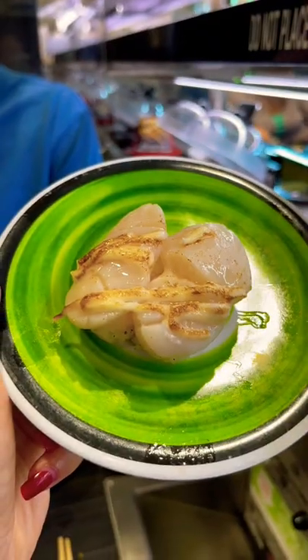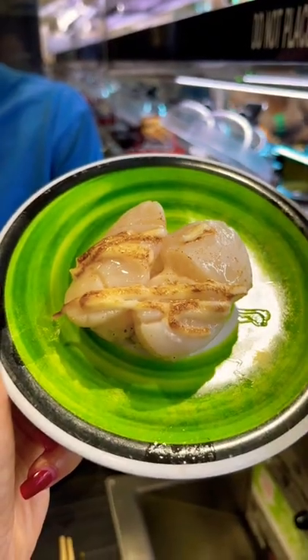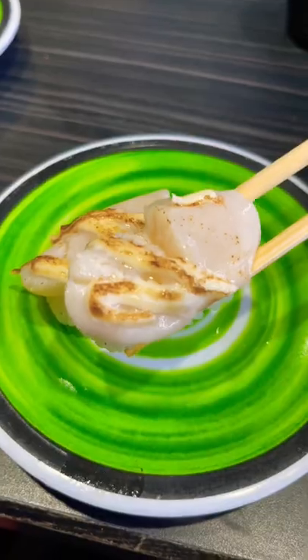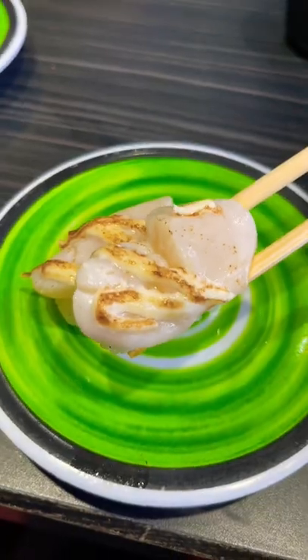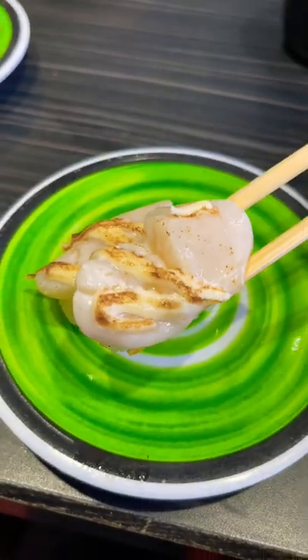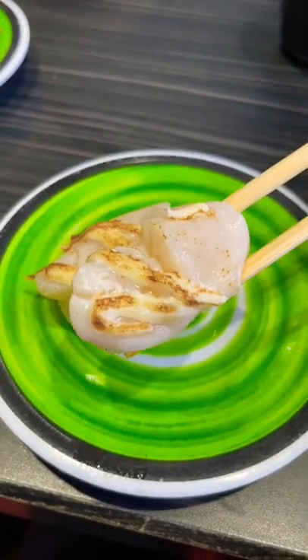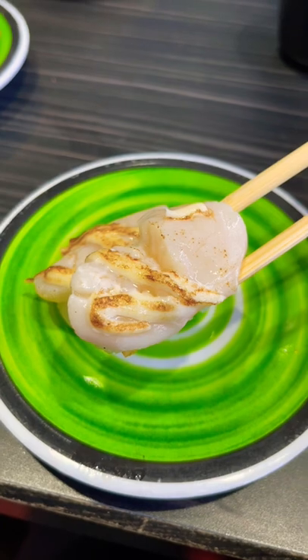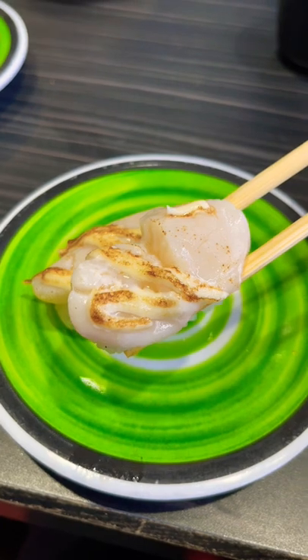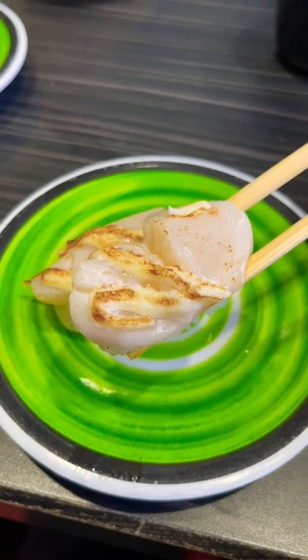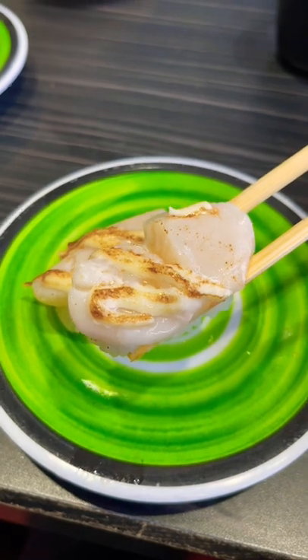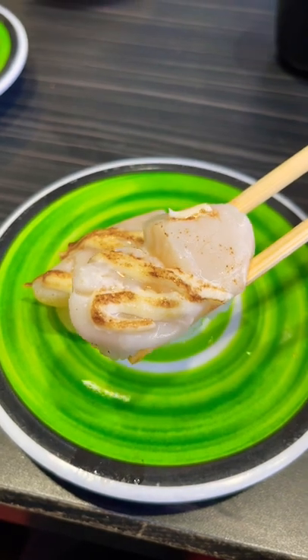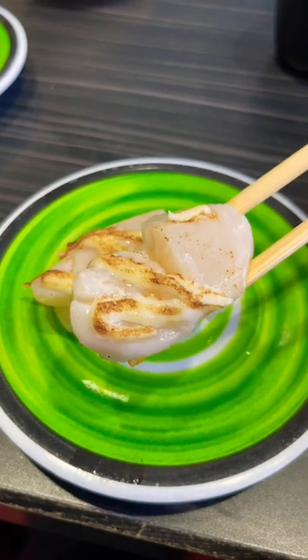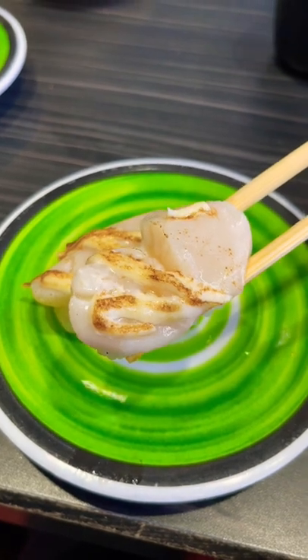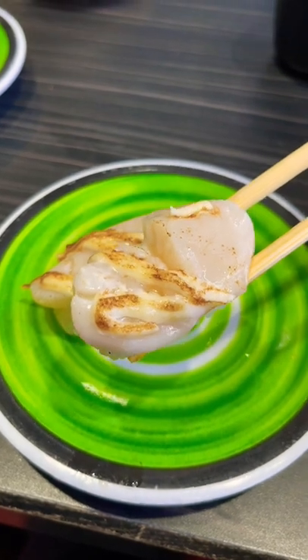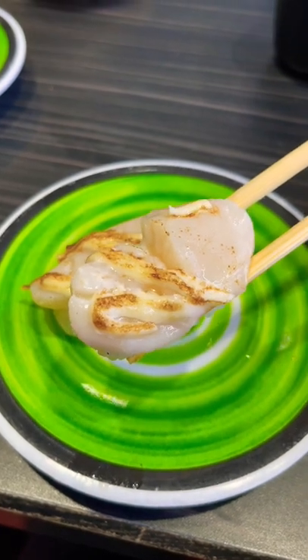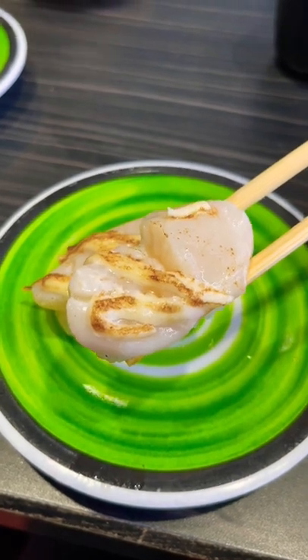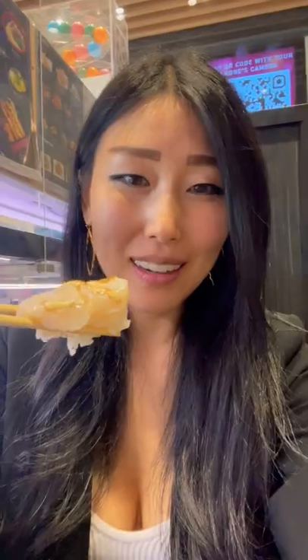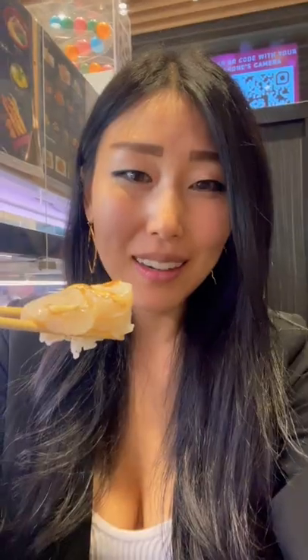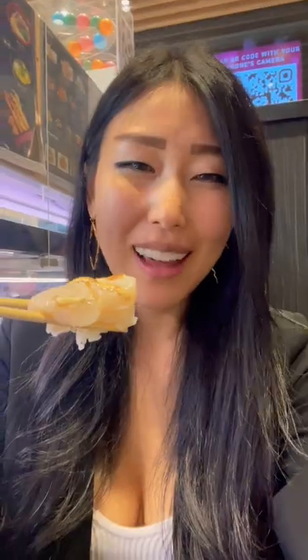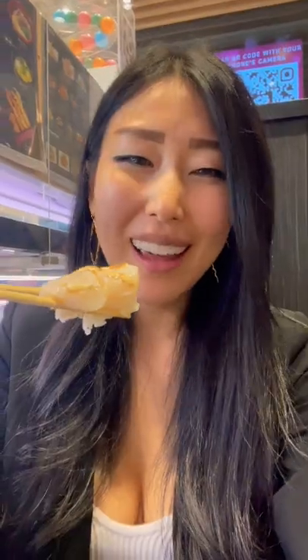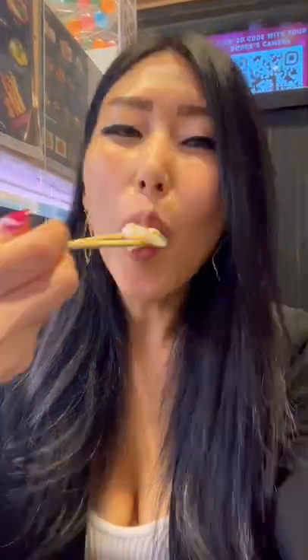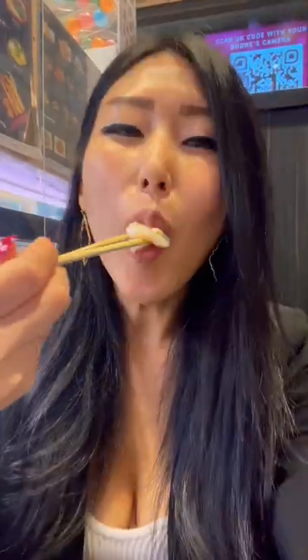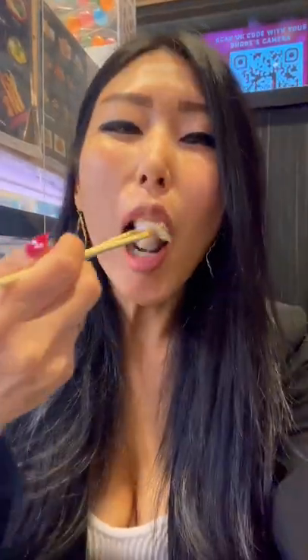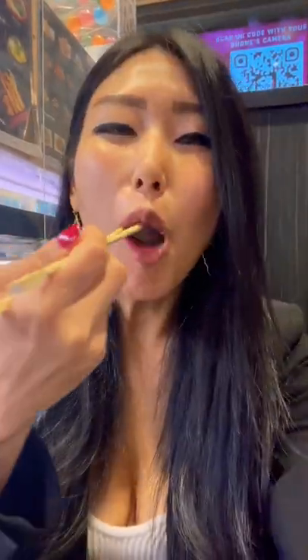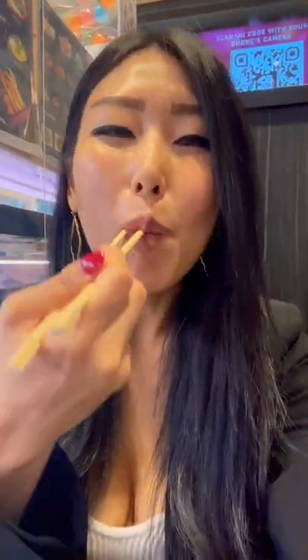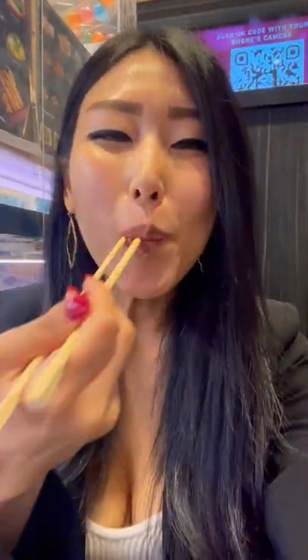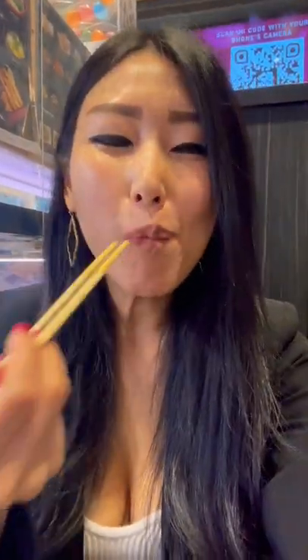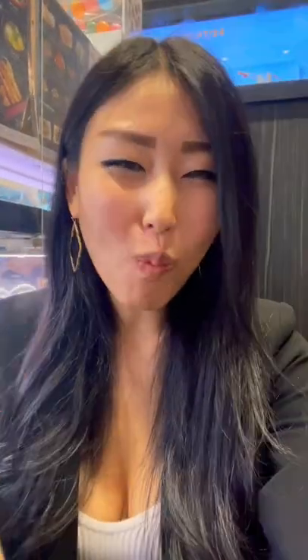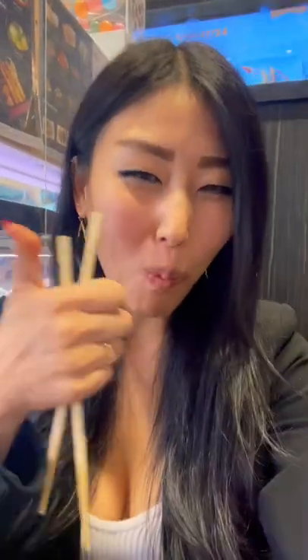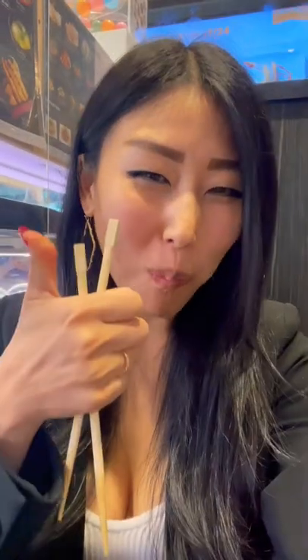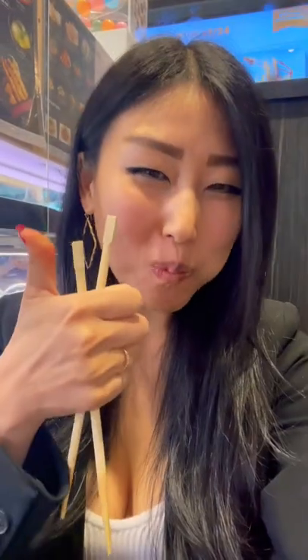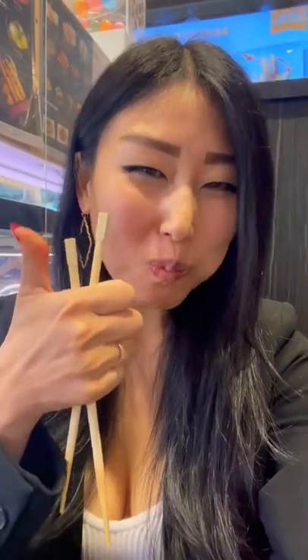I can just pick what's on point, like the seared scallop nigiri. The scallop is so plump and fresh. This is a must-get.